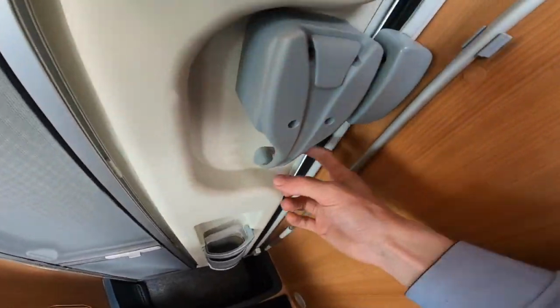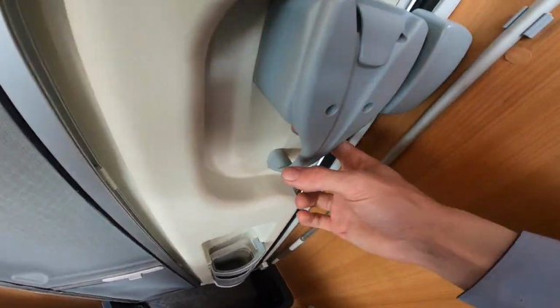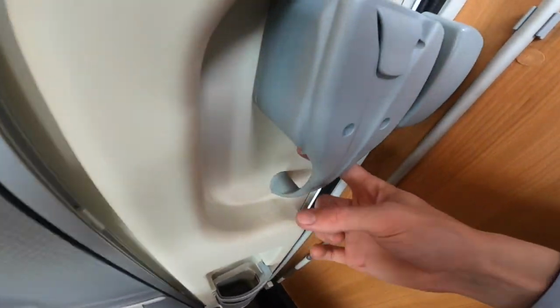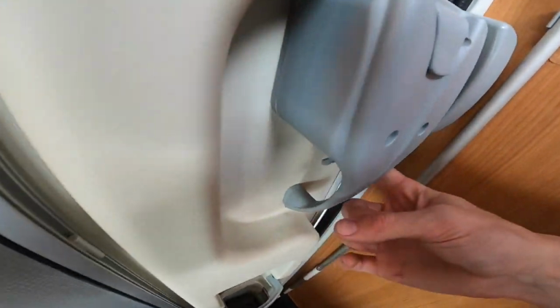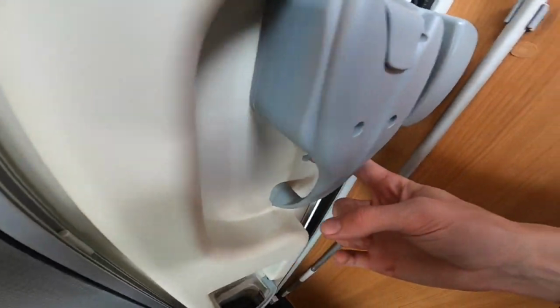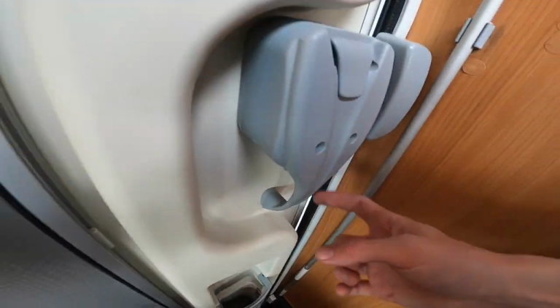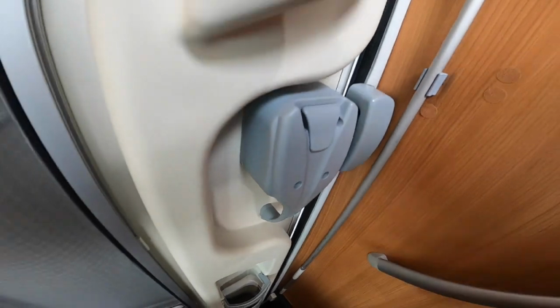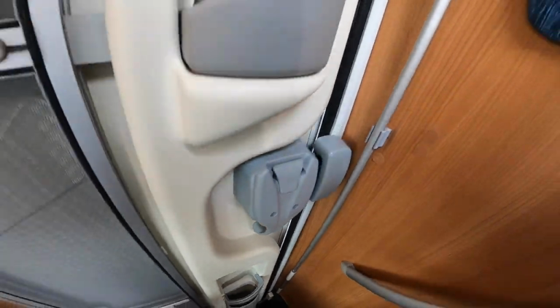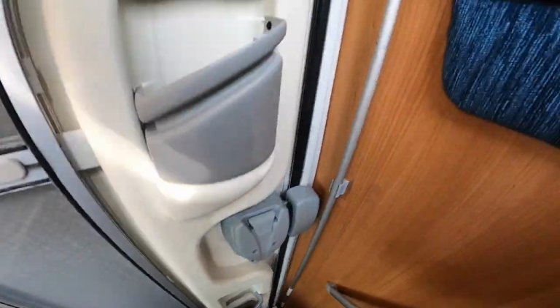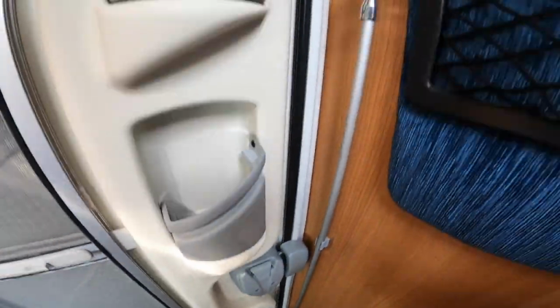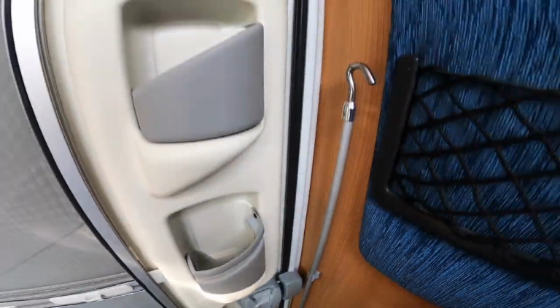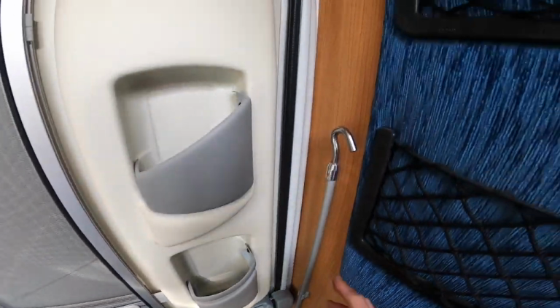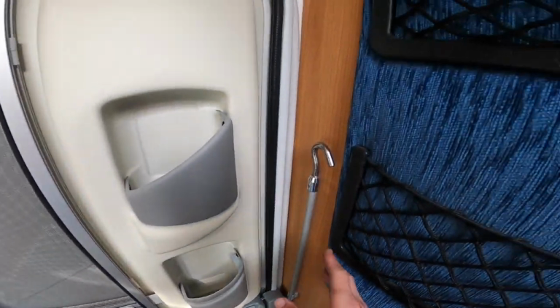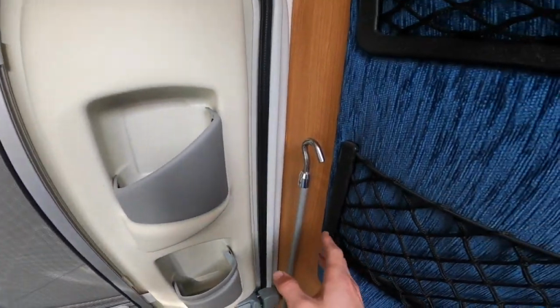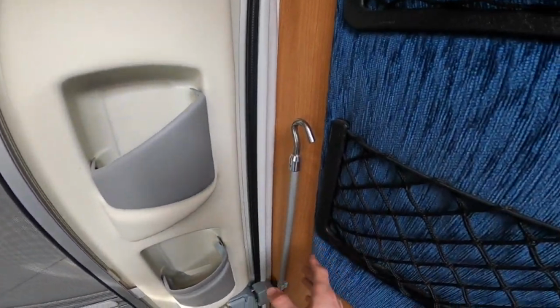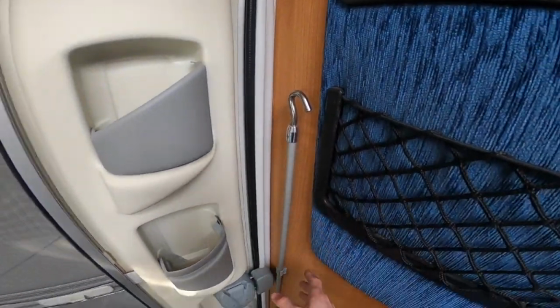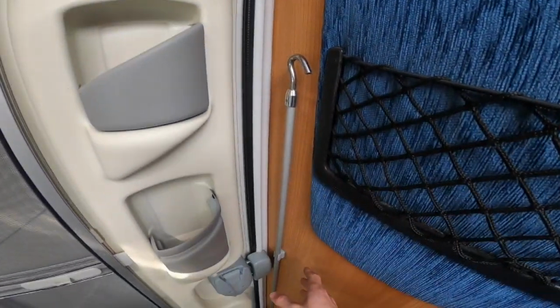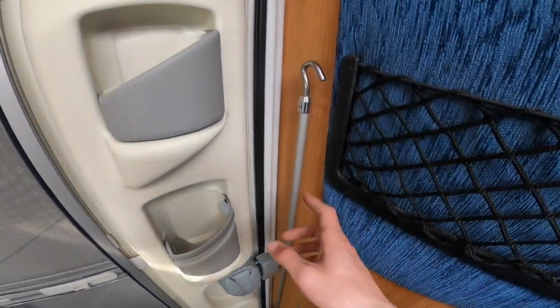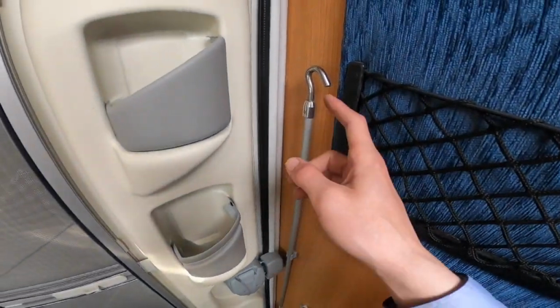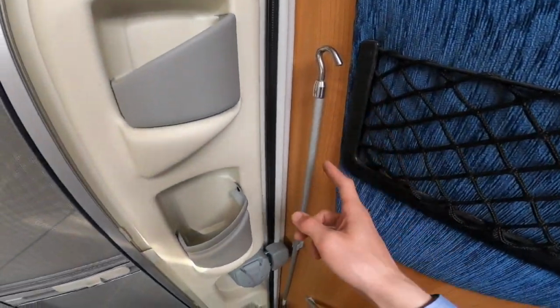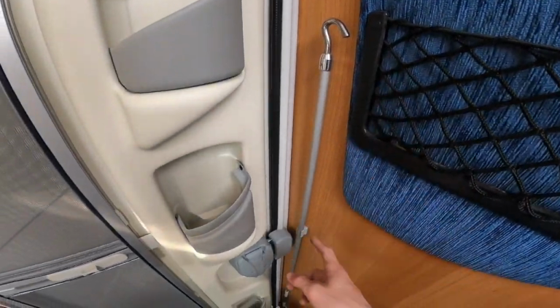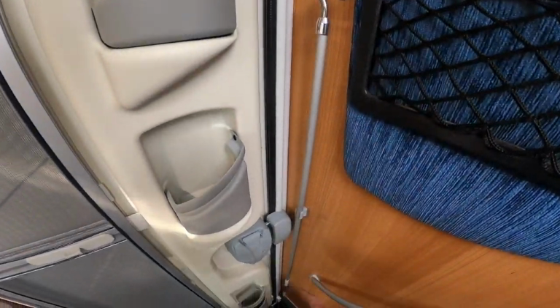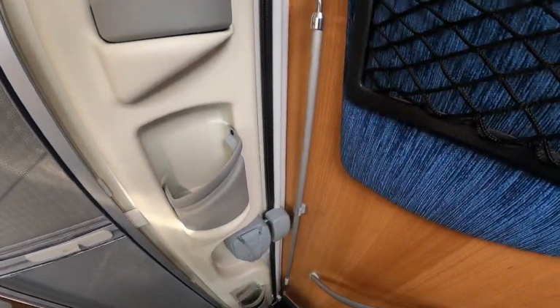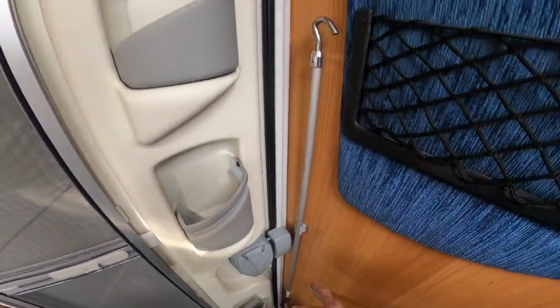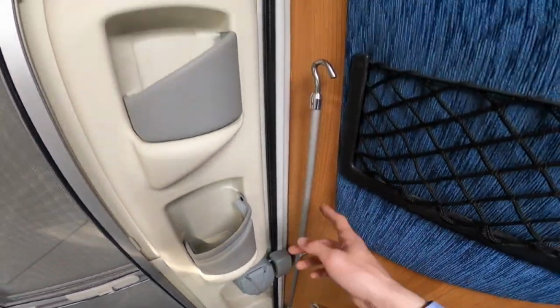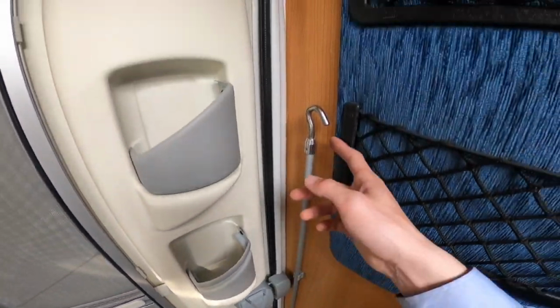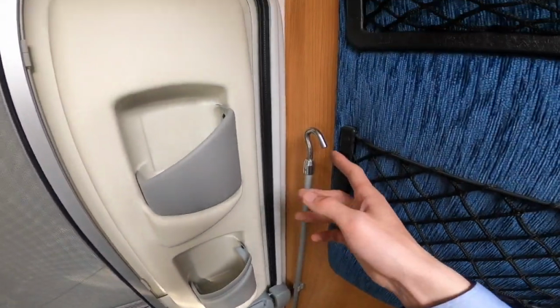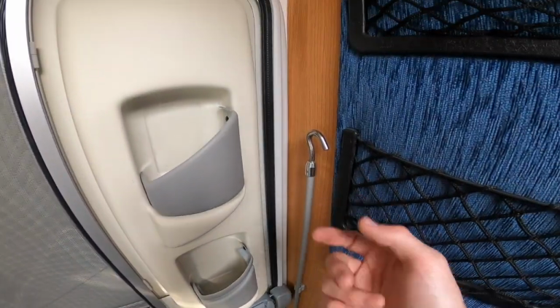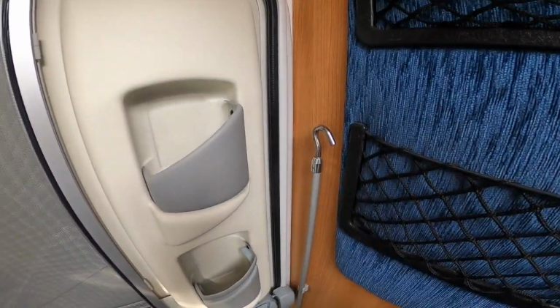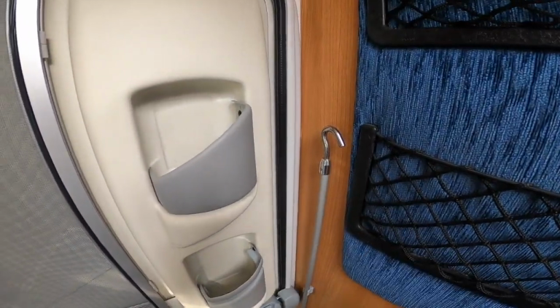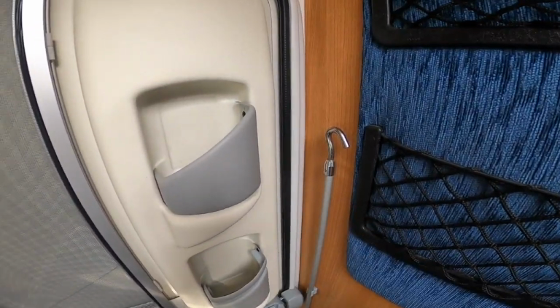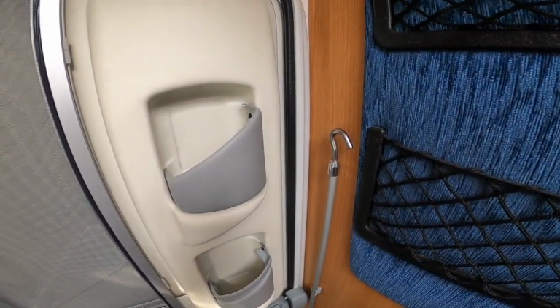Now inside the motorhome: to lock the habitation door you just push the catch down, then squeeze the trigger behind it to open. You'll notice you've got your awning winding handle there.